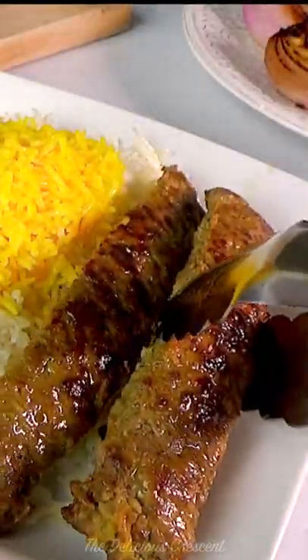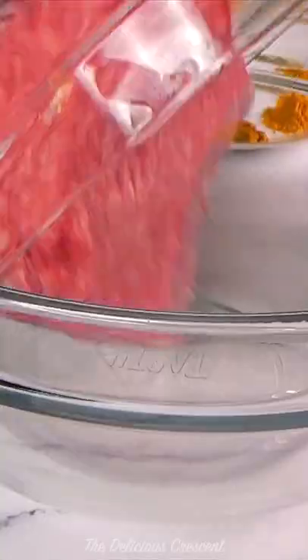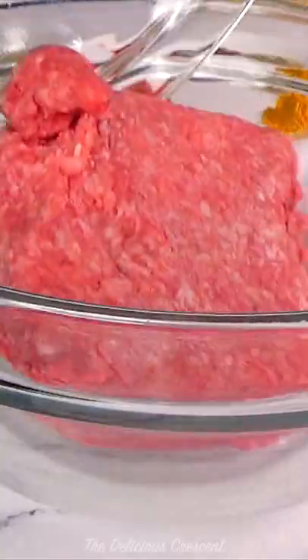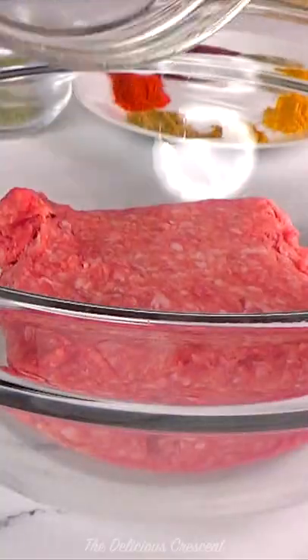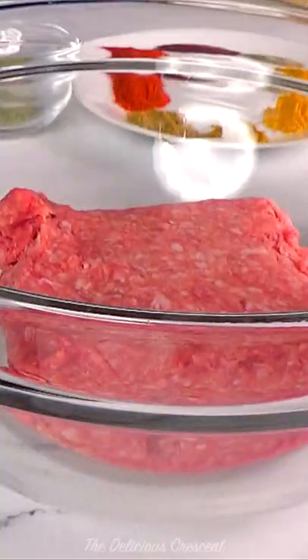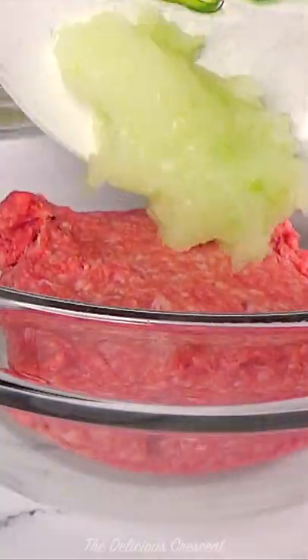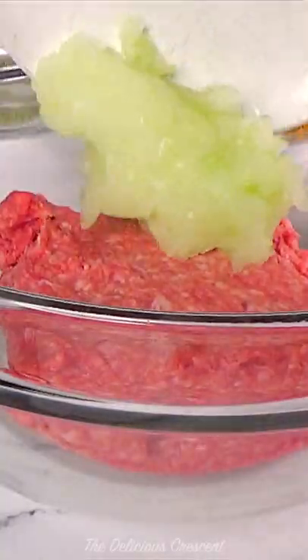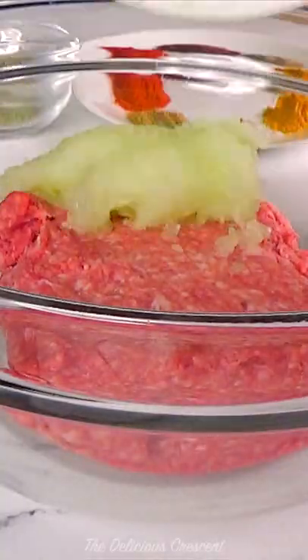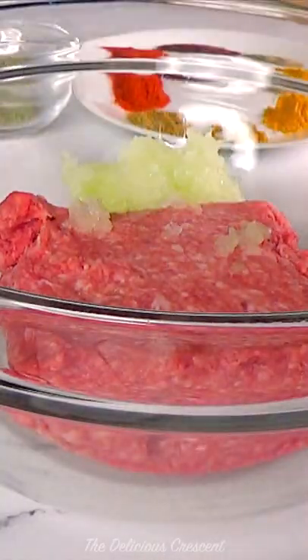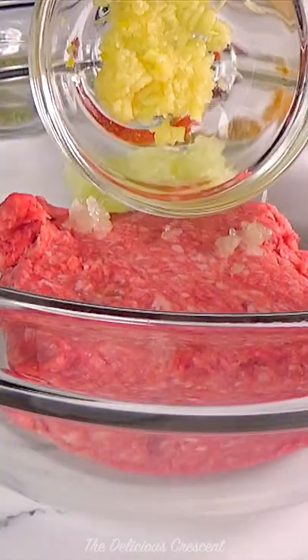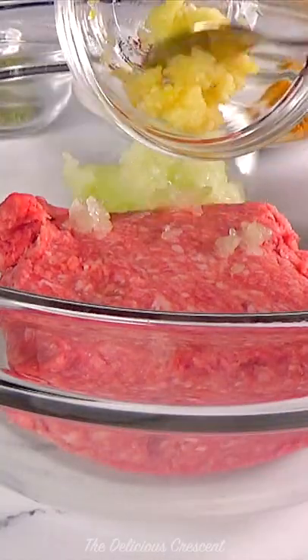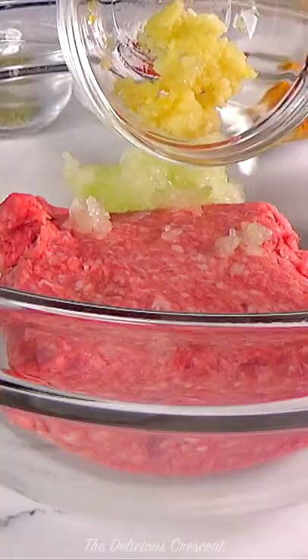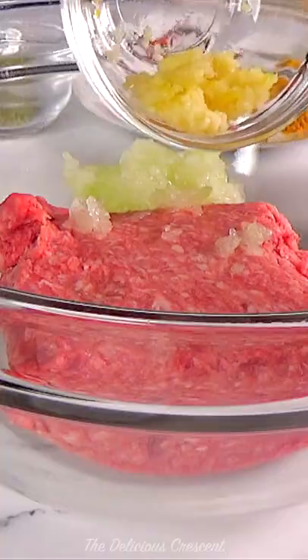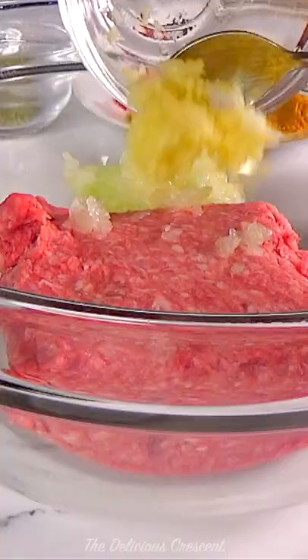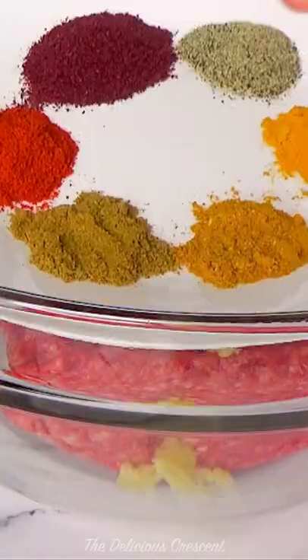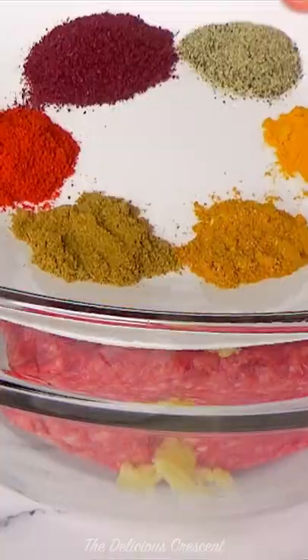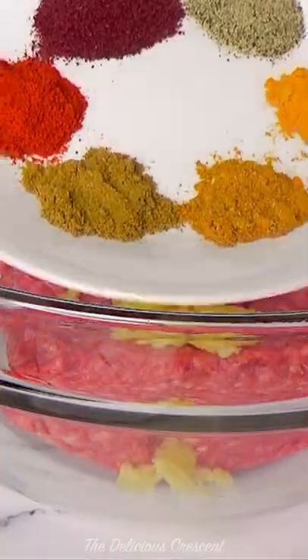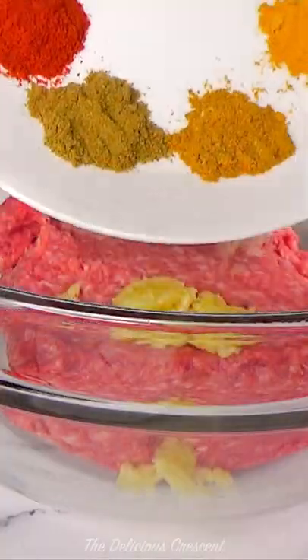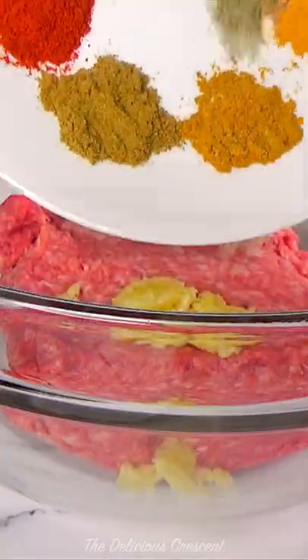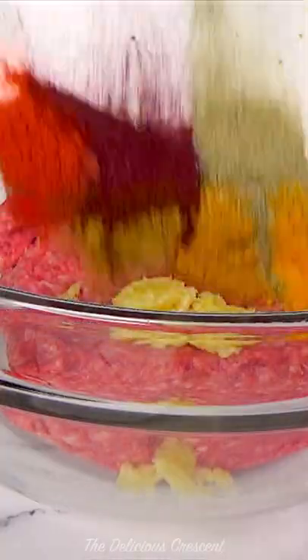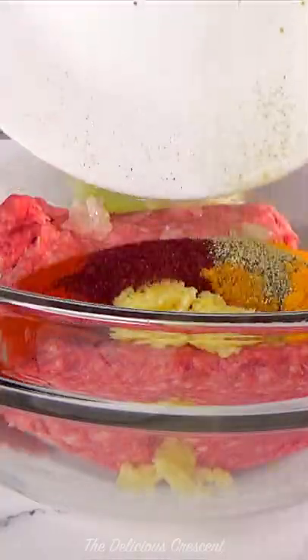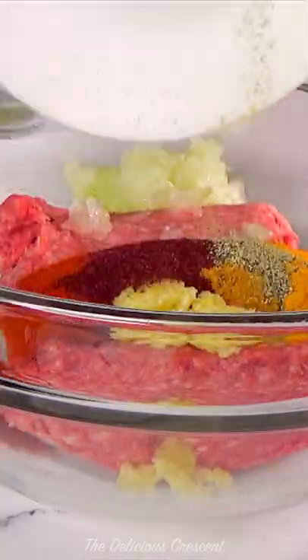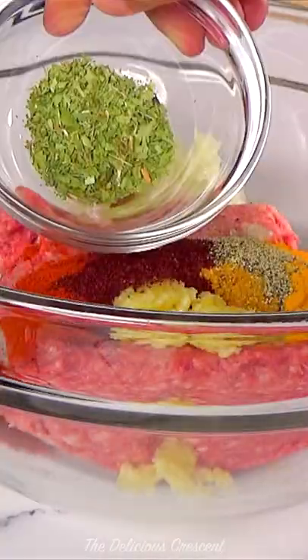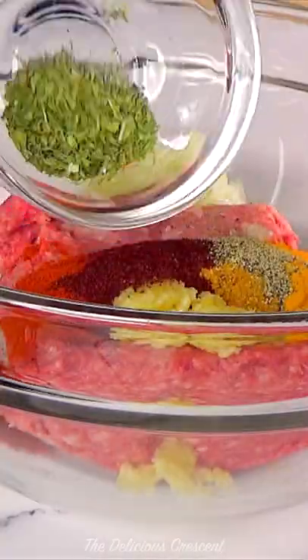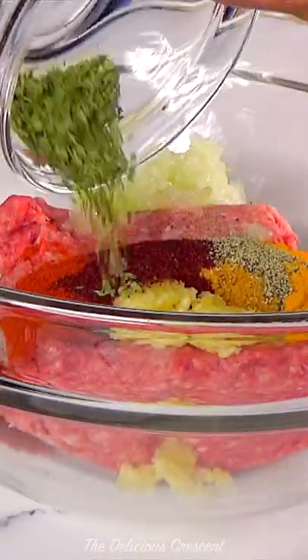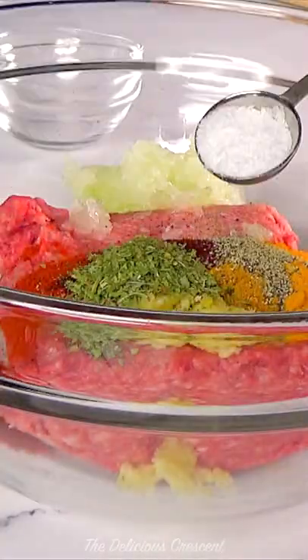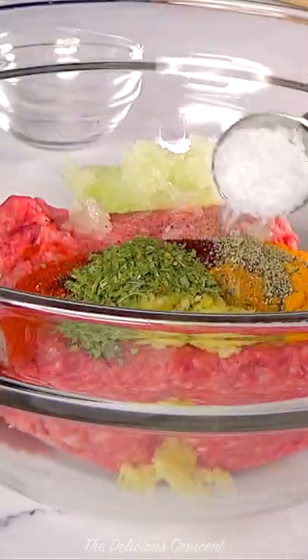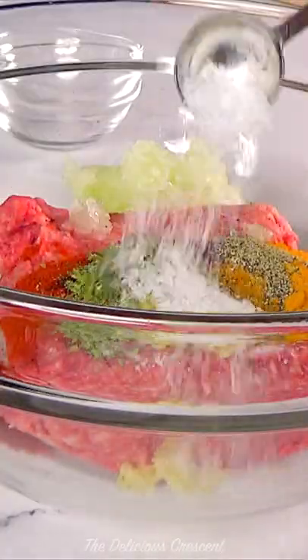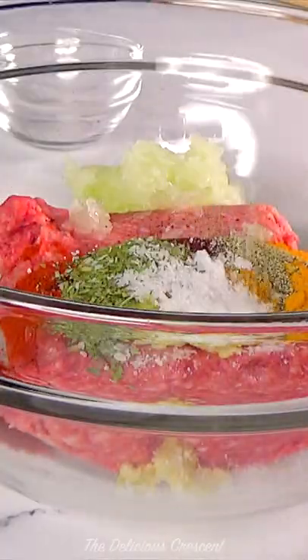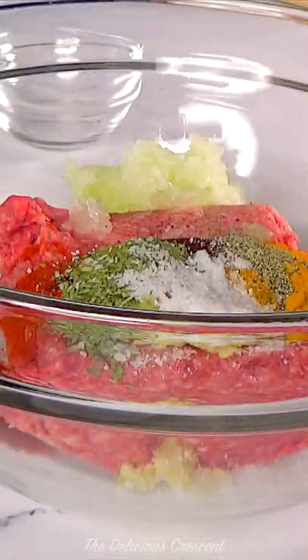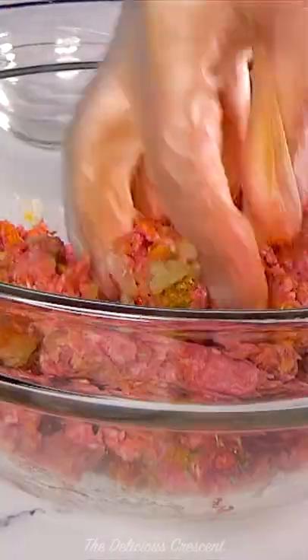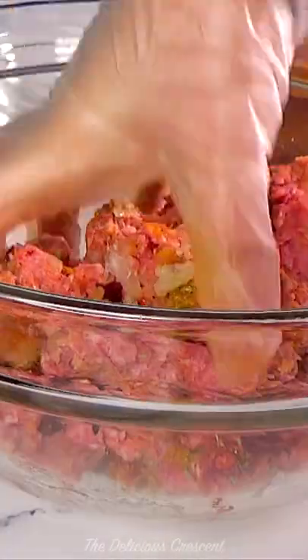Take ground meat, grated onions, grated garlic, all the spices, dried mint and salt.